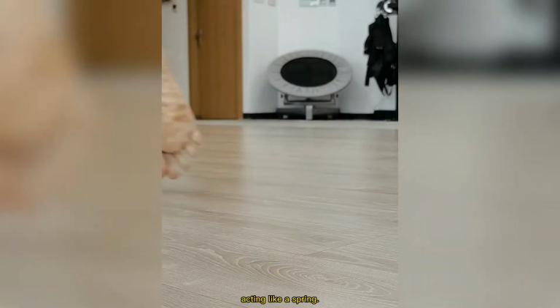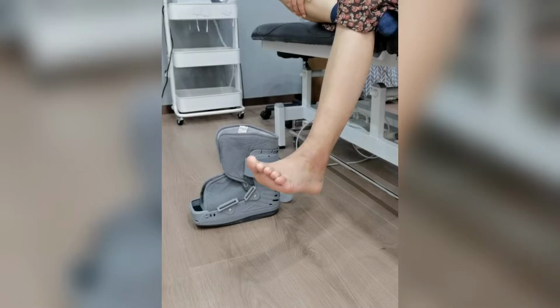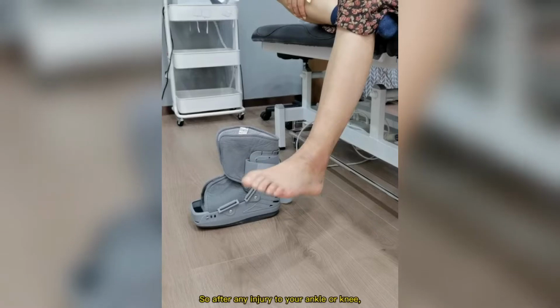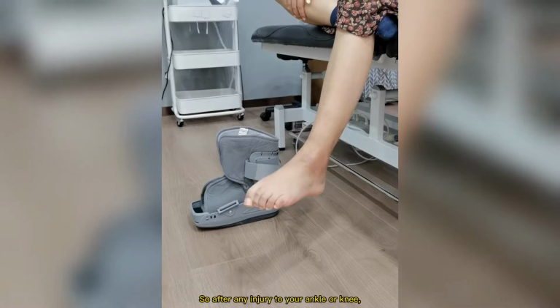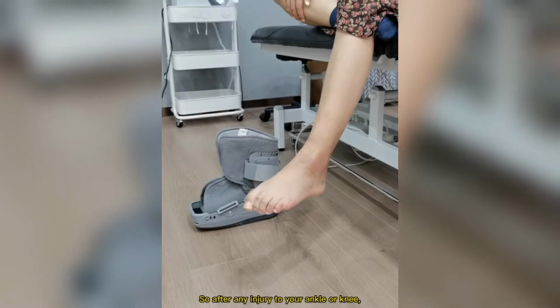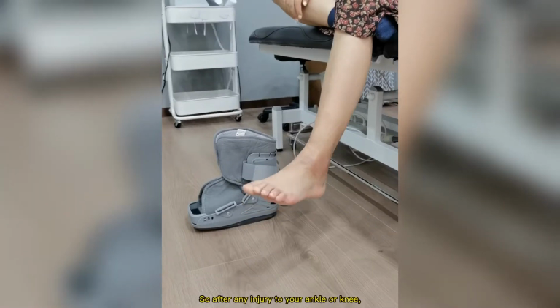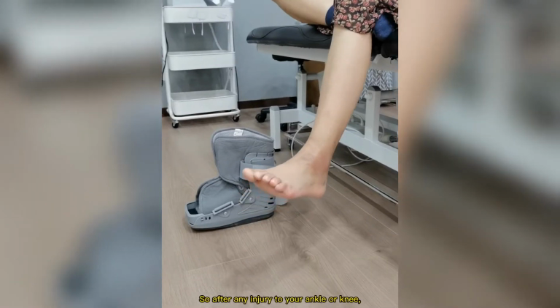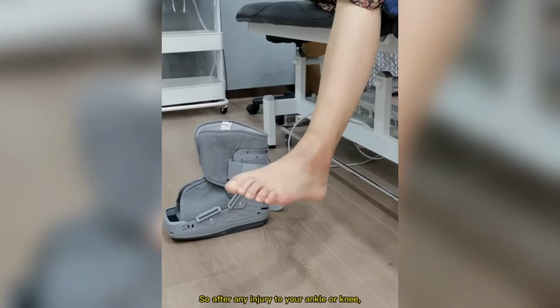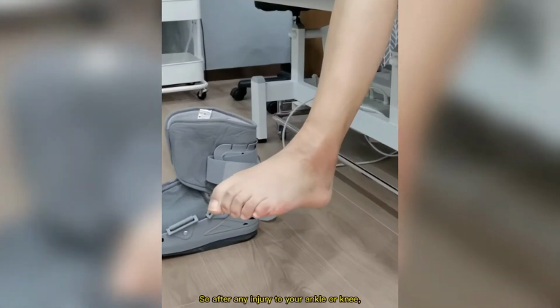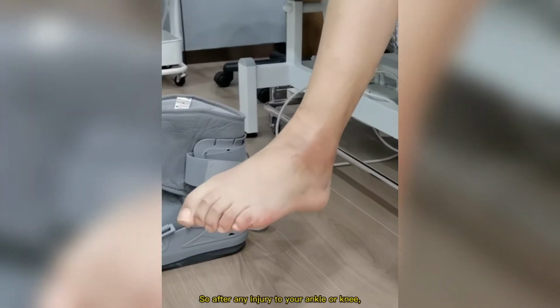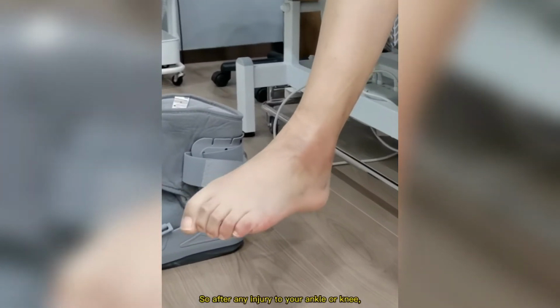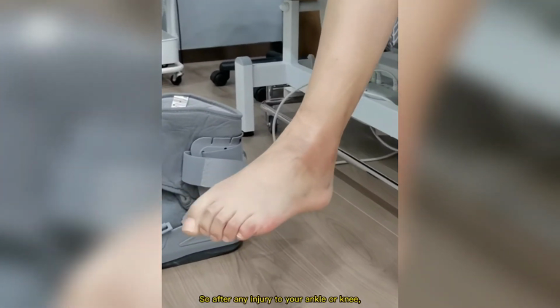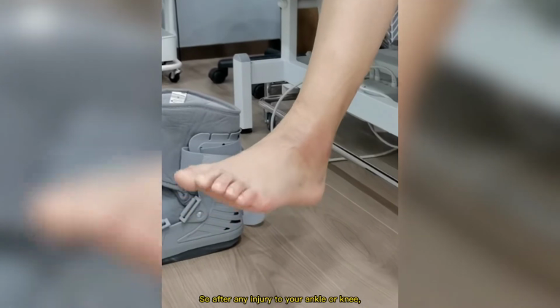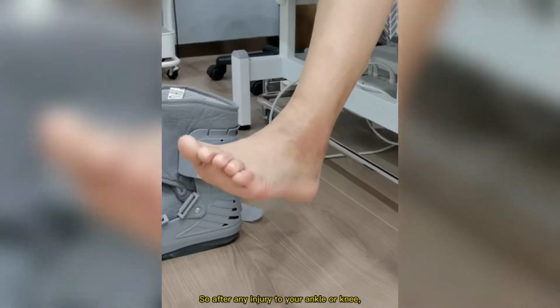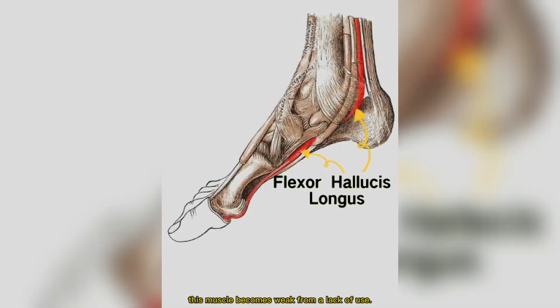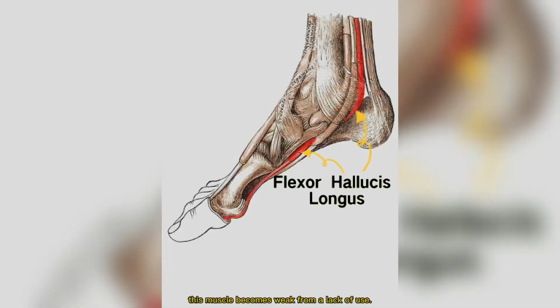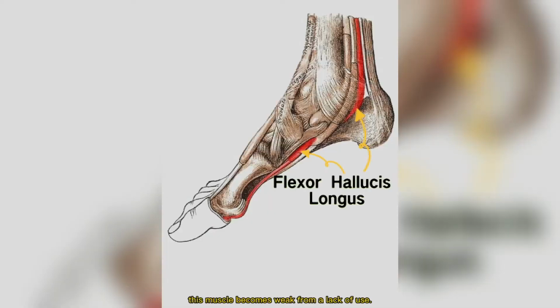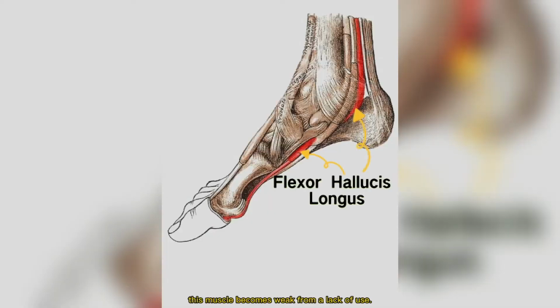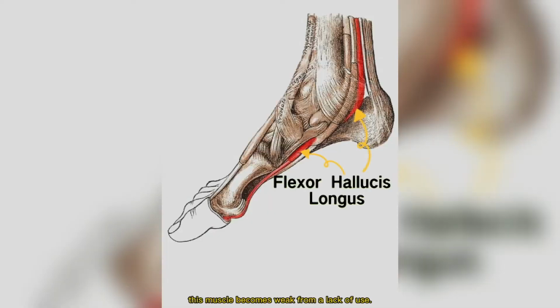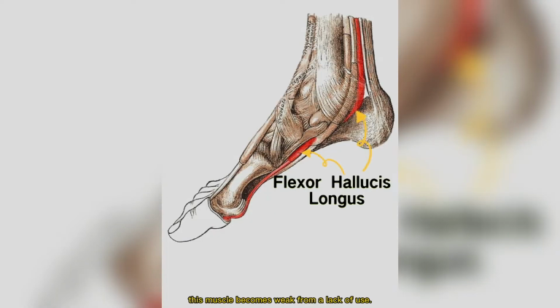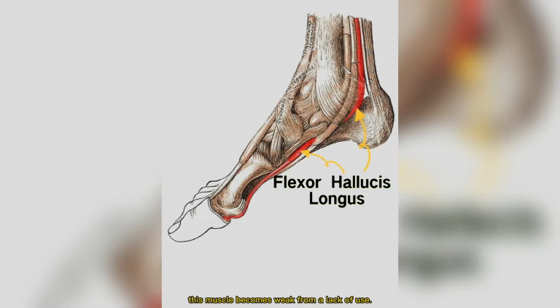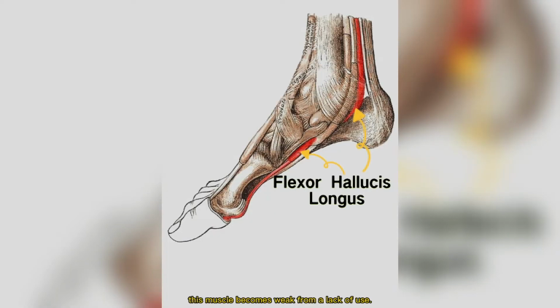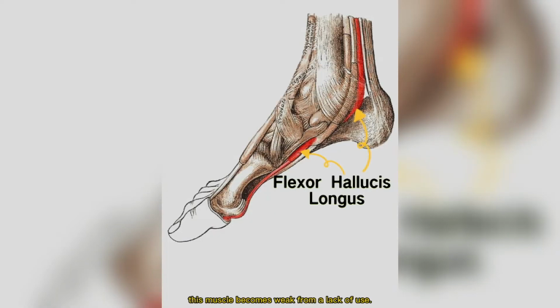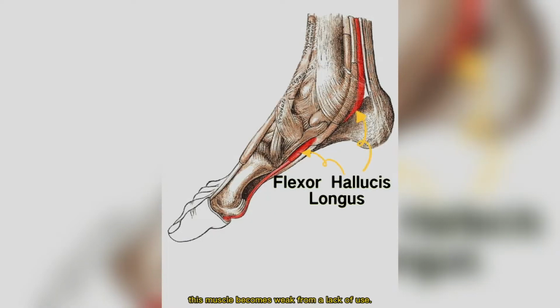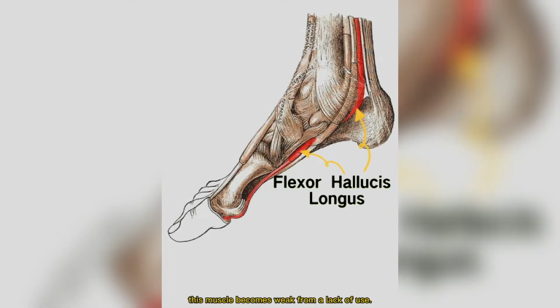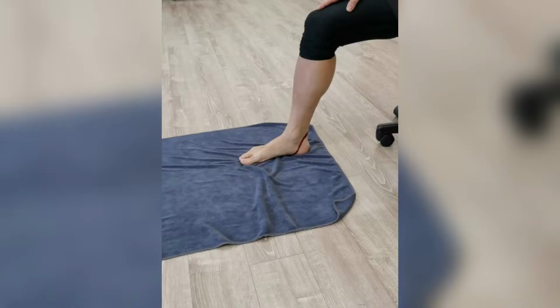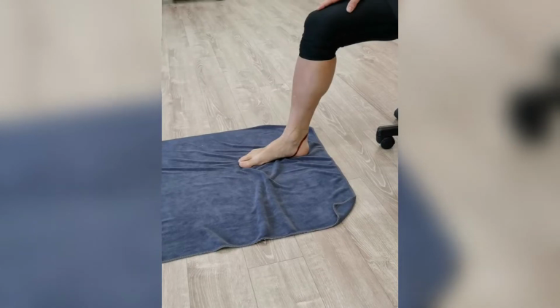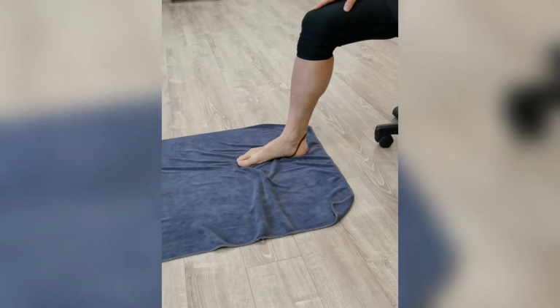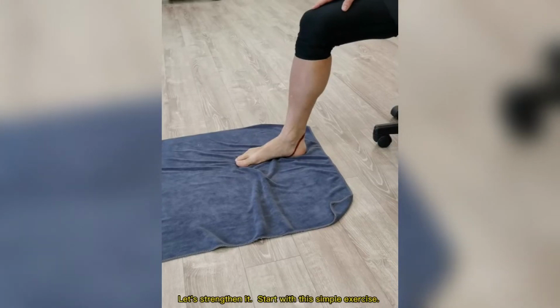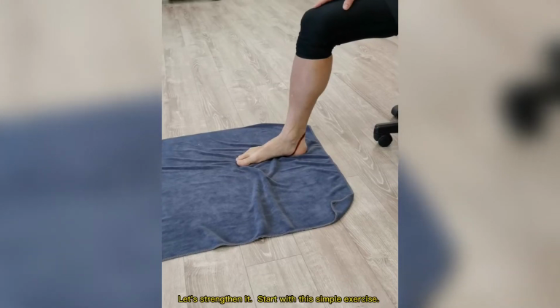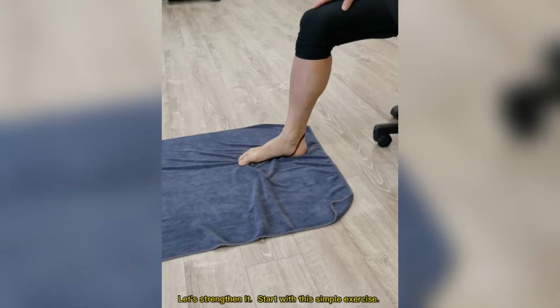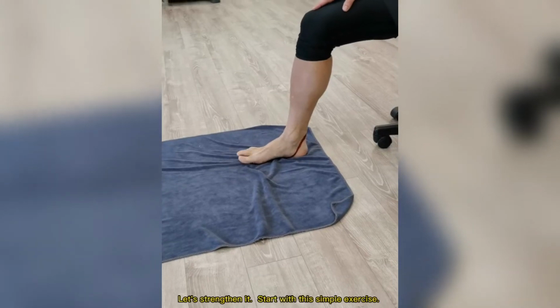So after any injury to your ankle or knee, this muscle becomes weak from a lack of use. Let's strengthen it.